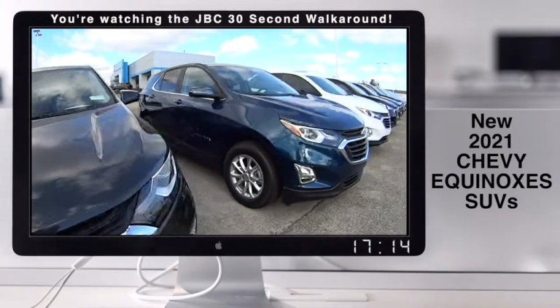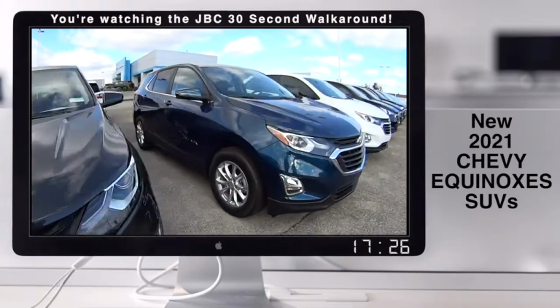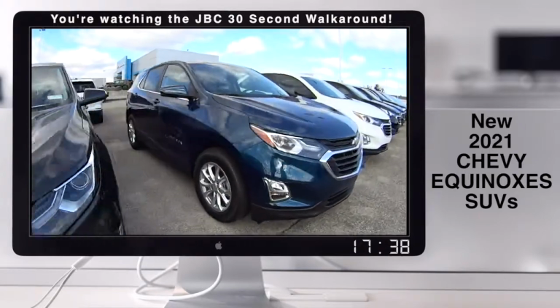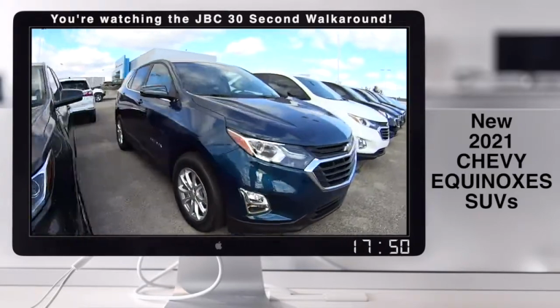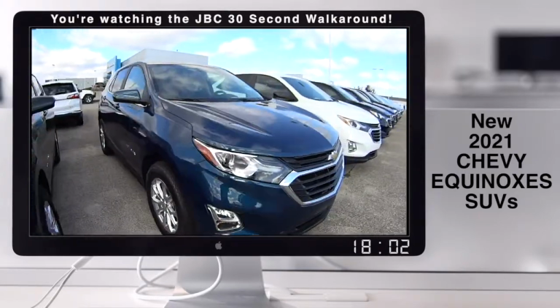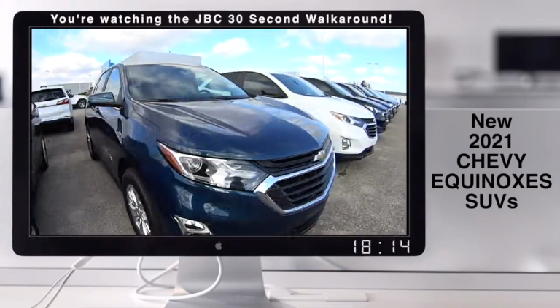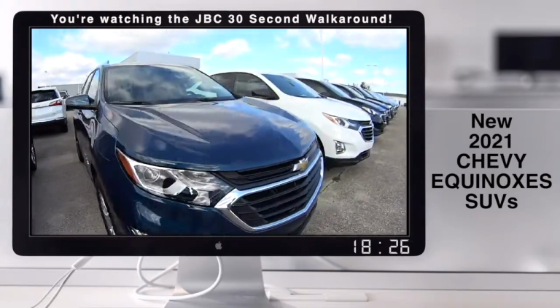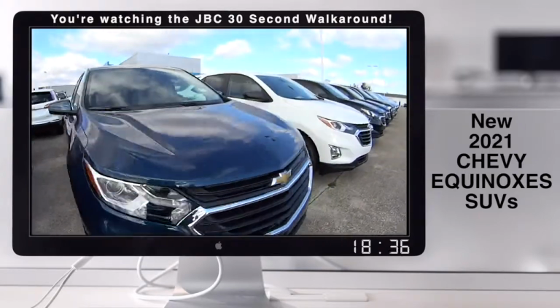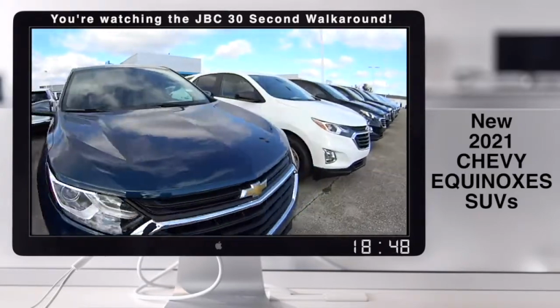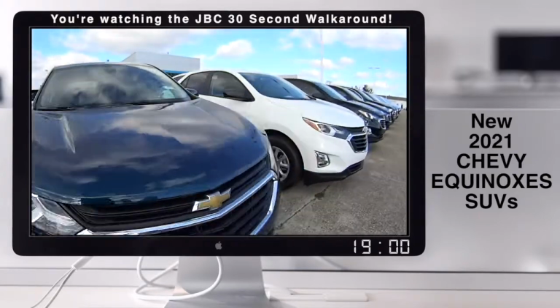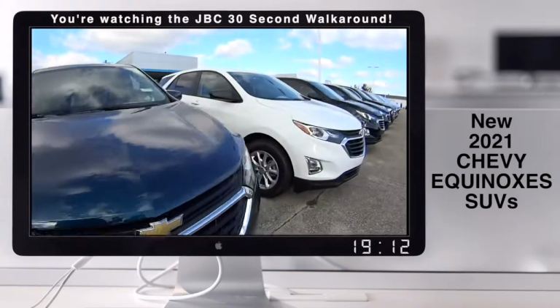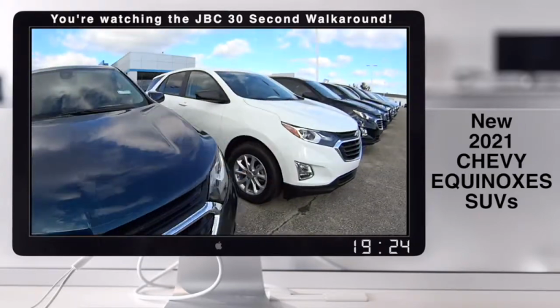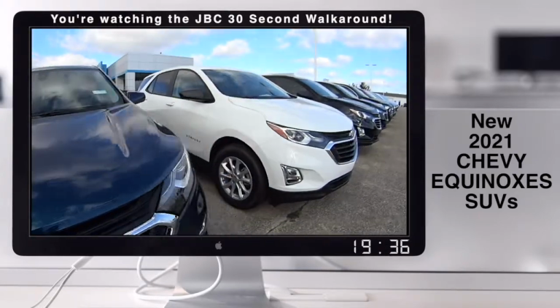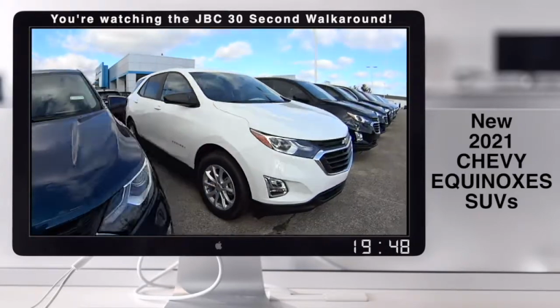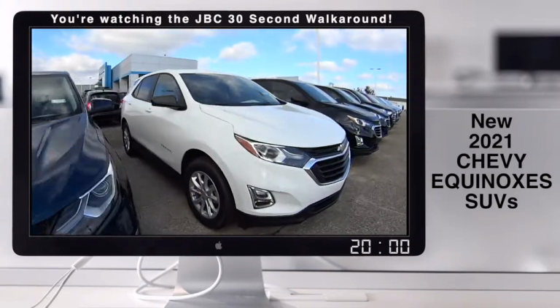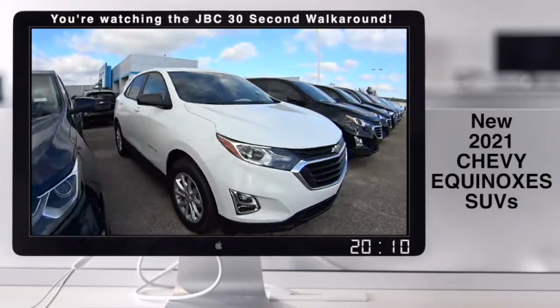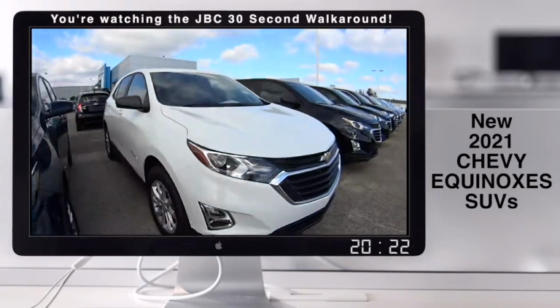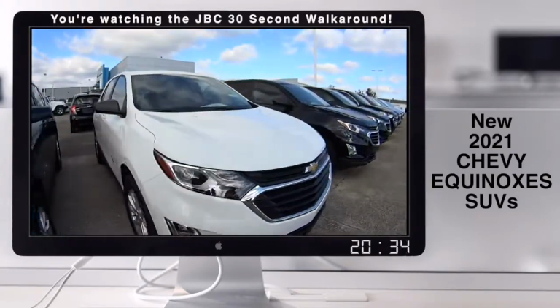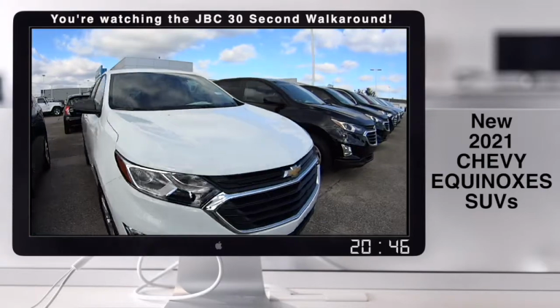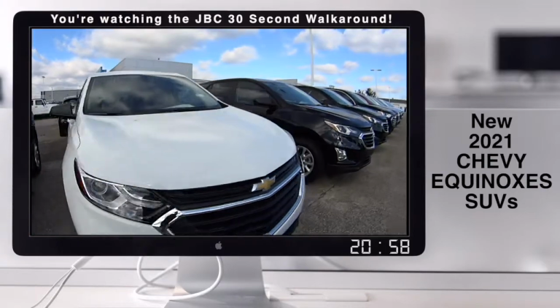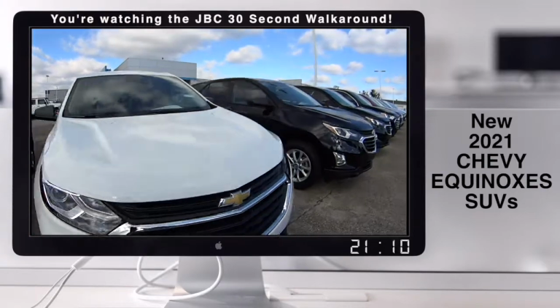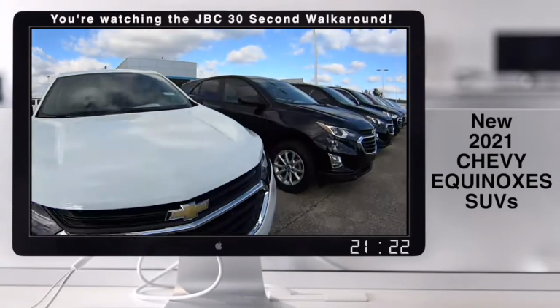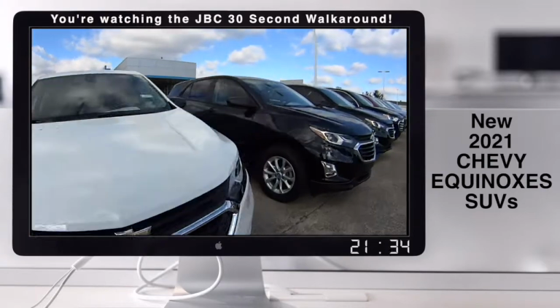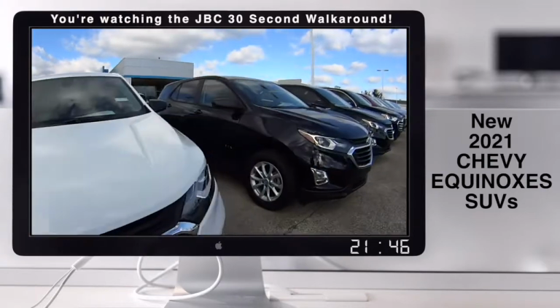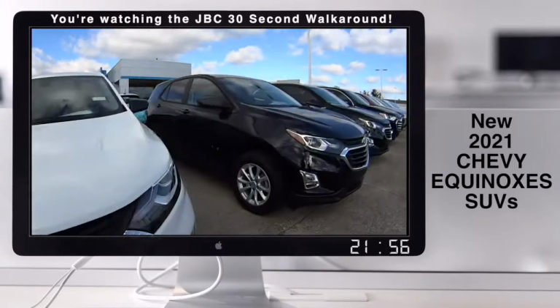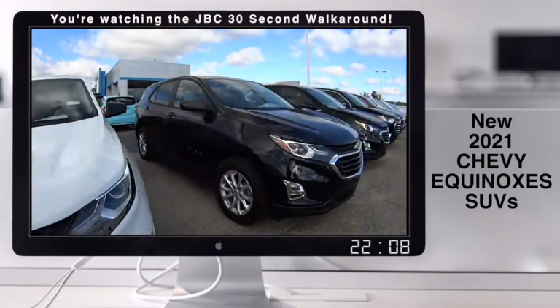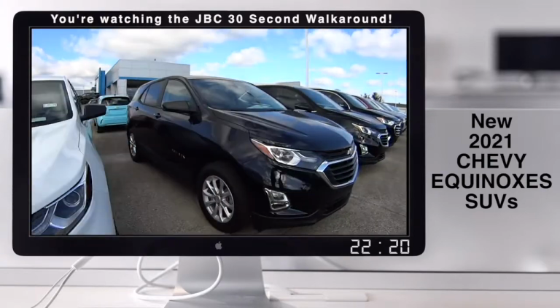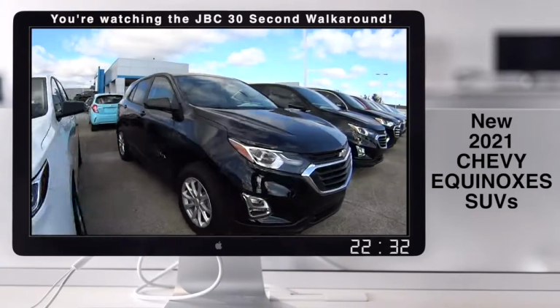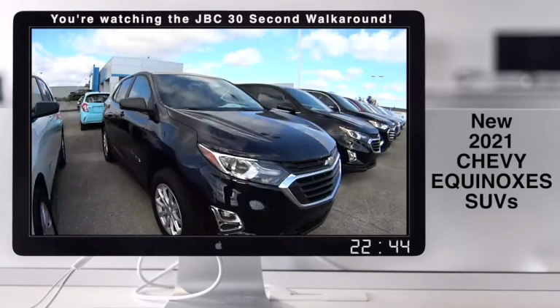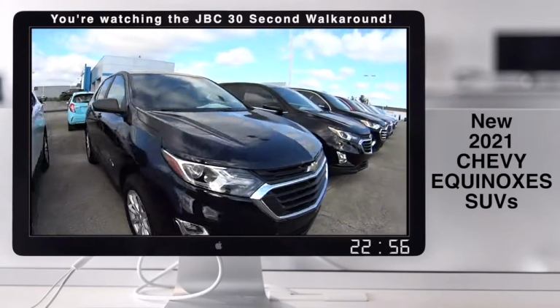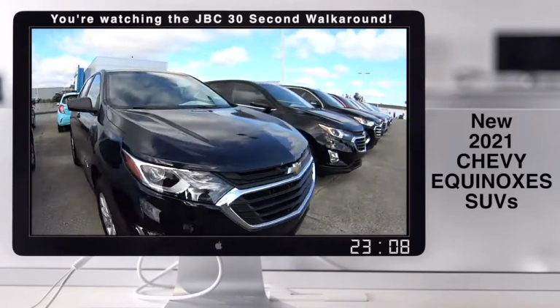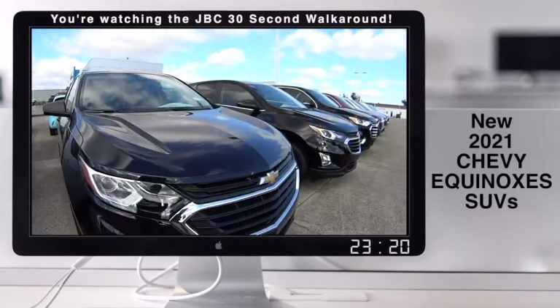Come test drive them, check them out. Best-selling SUV in America. Check them out.